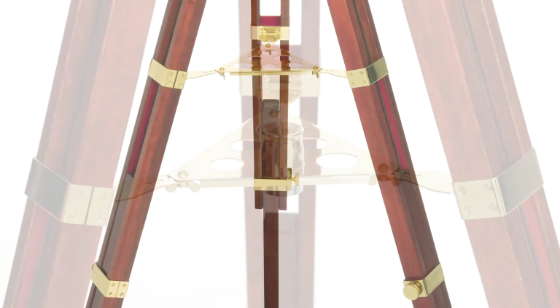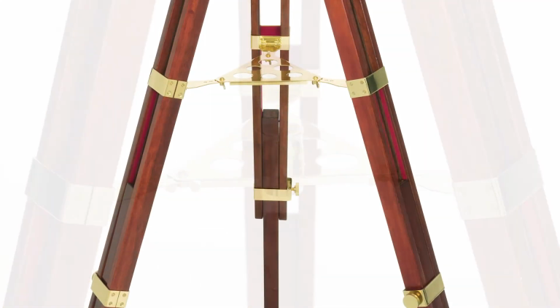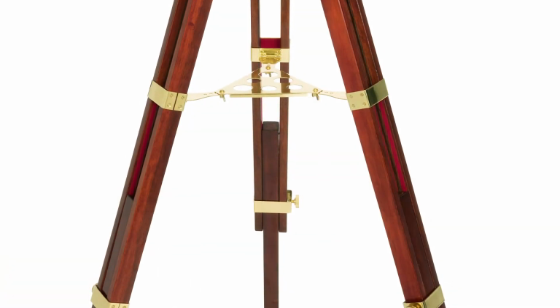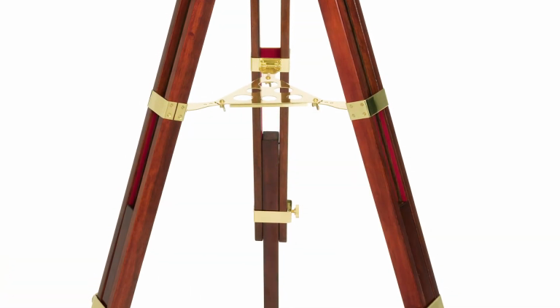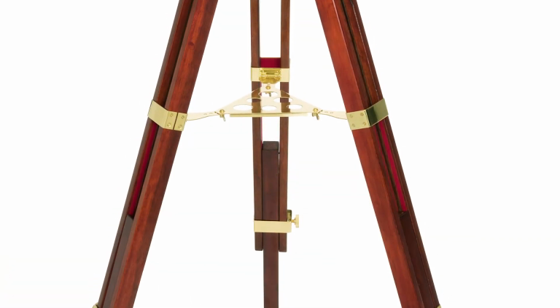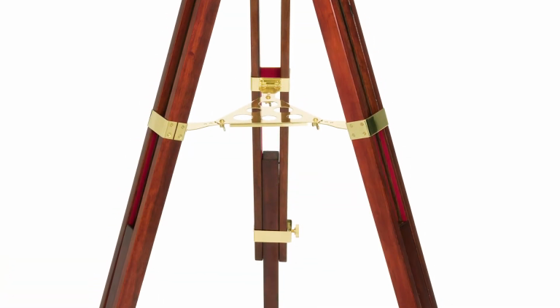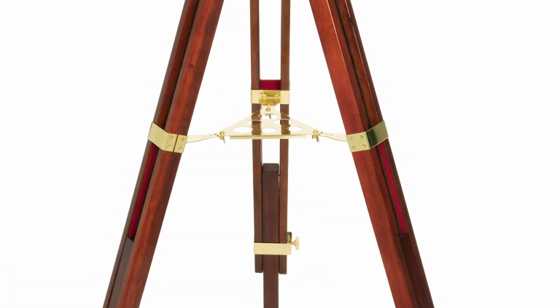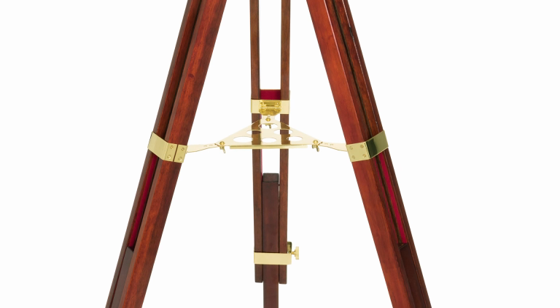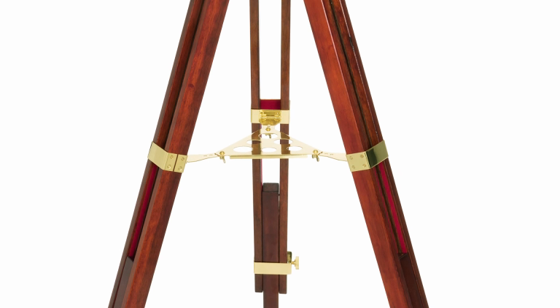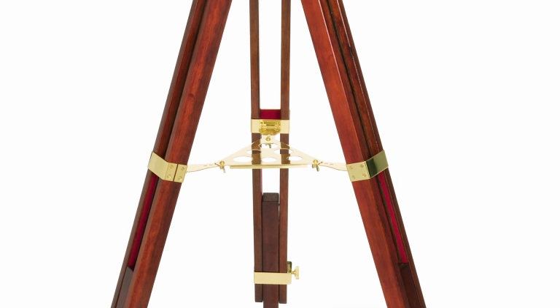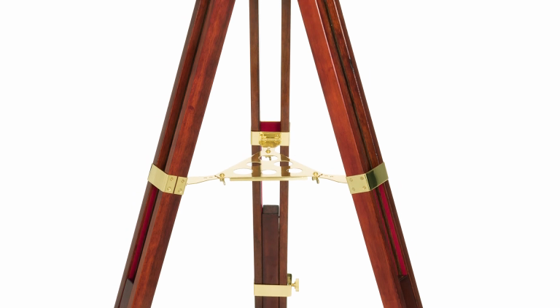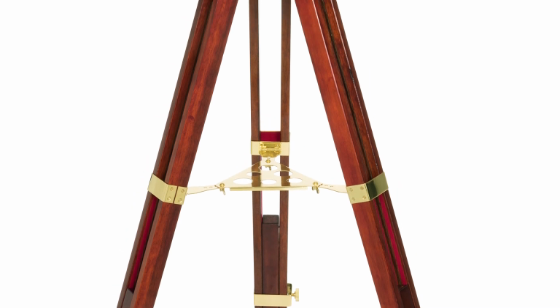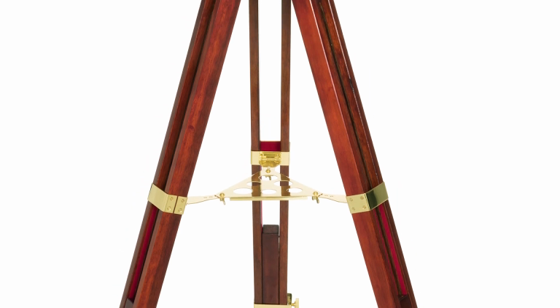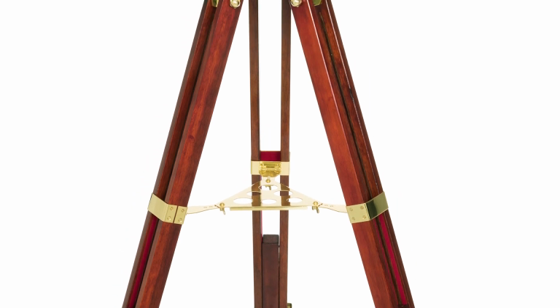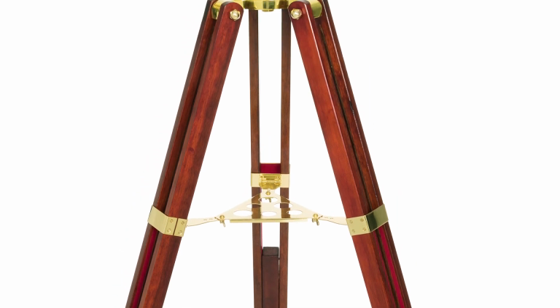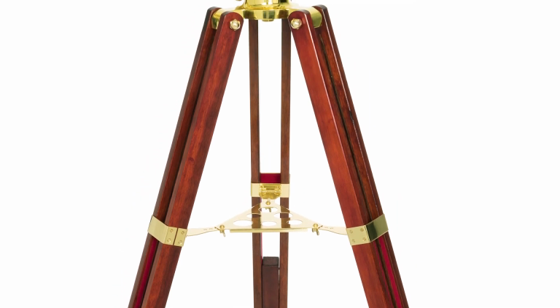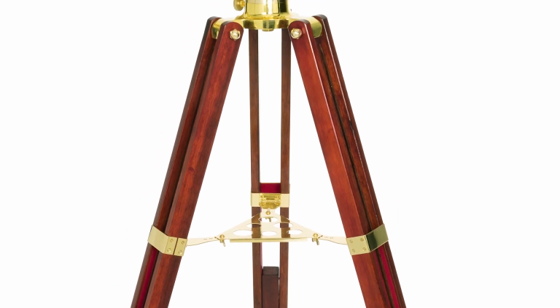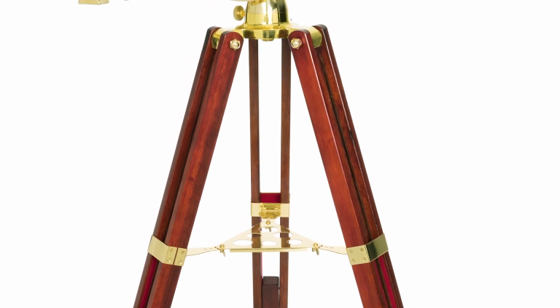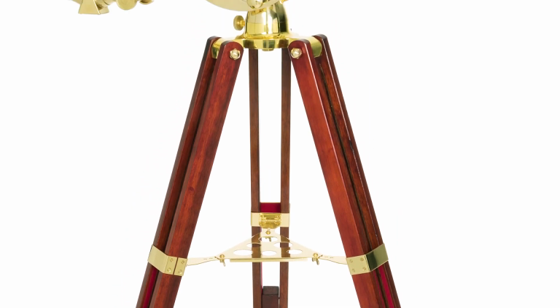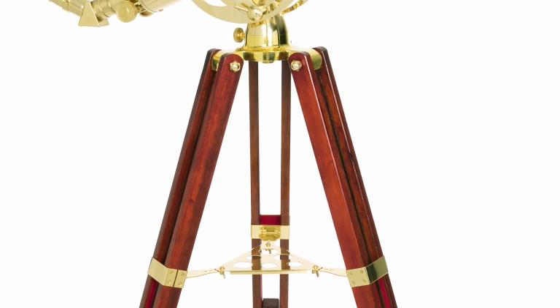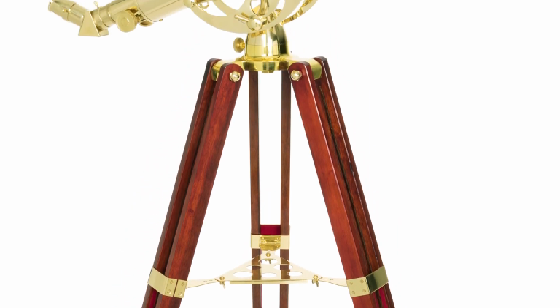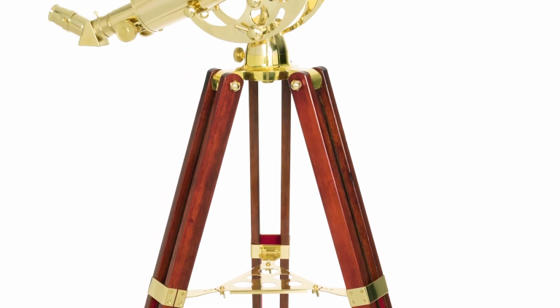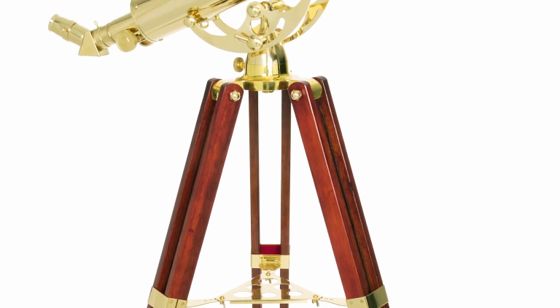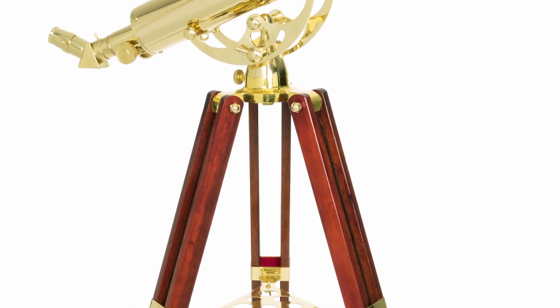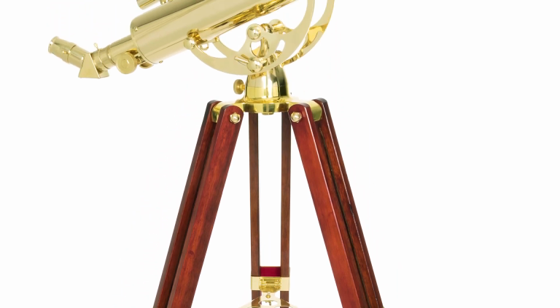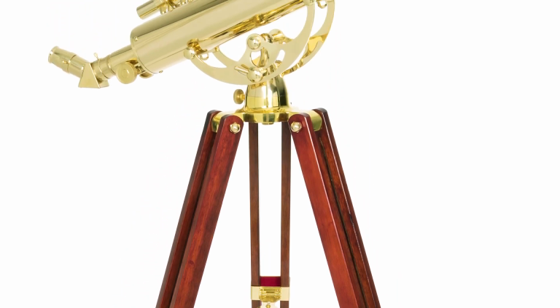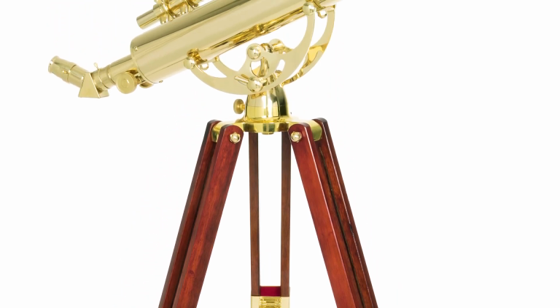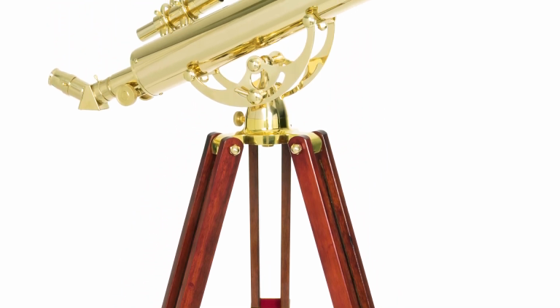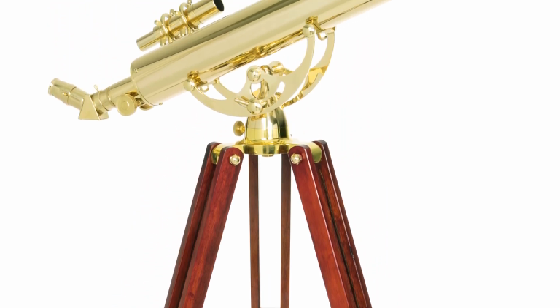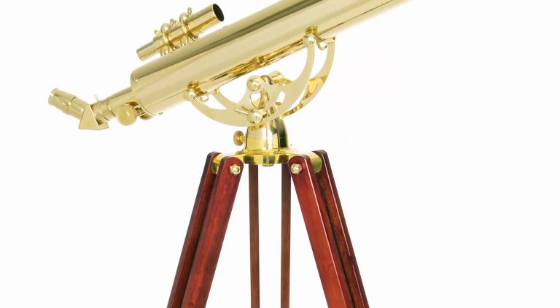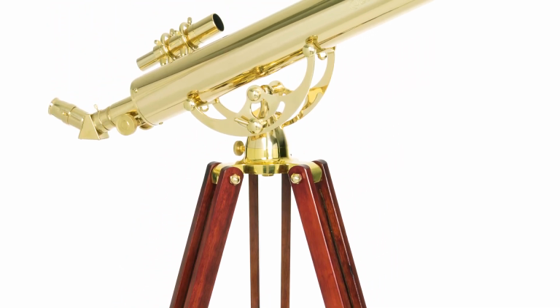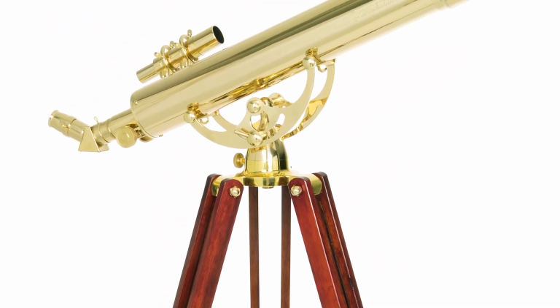Choose this elegant, classic telescope for beautiful views in your home and through the eyepiece.